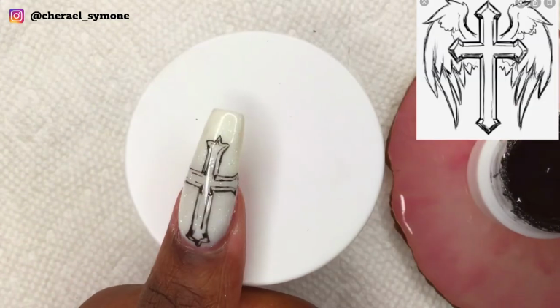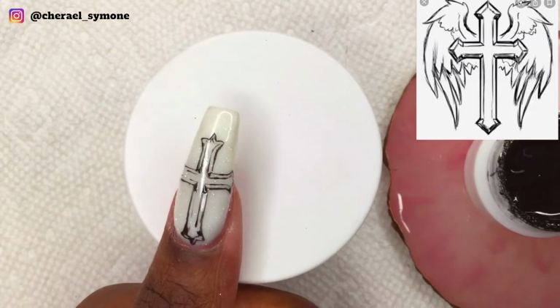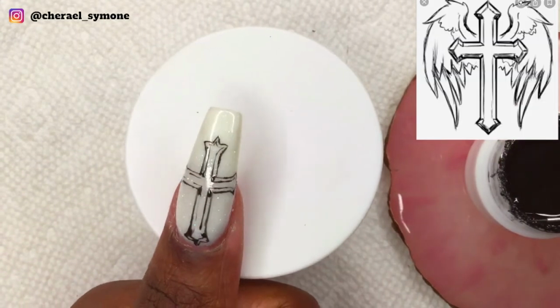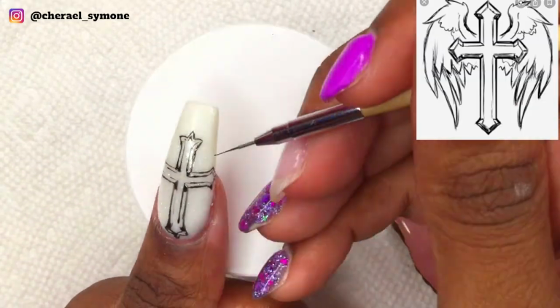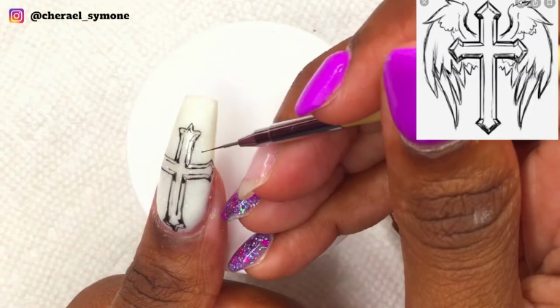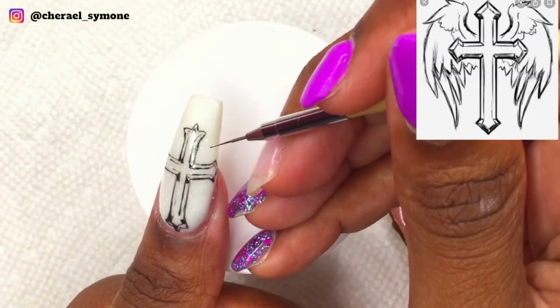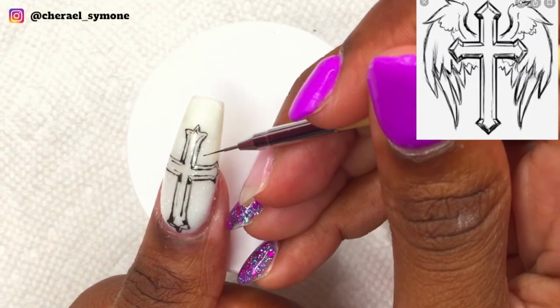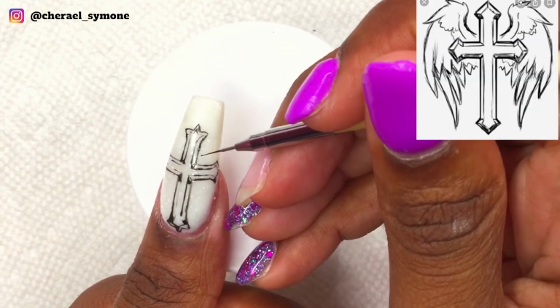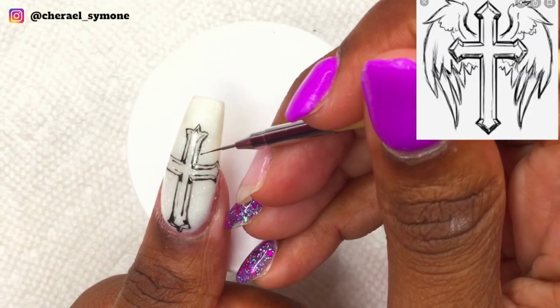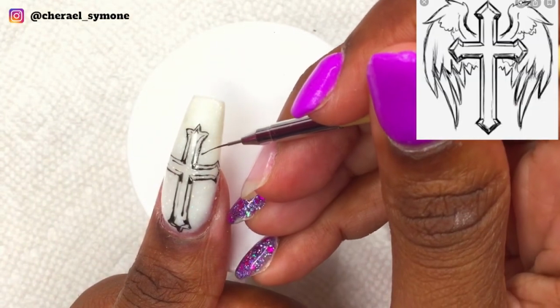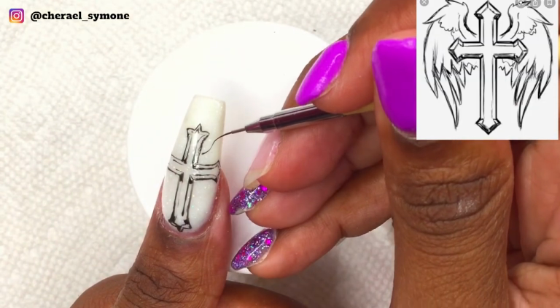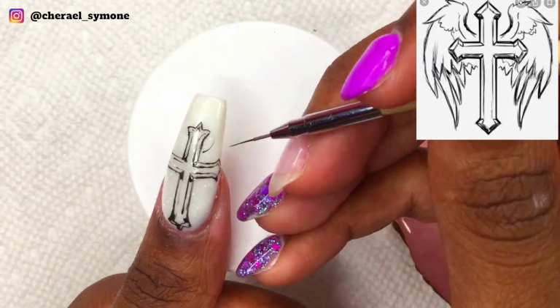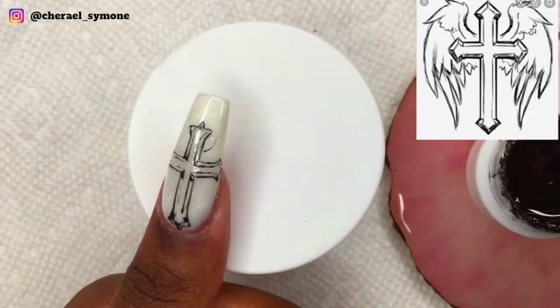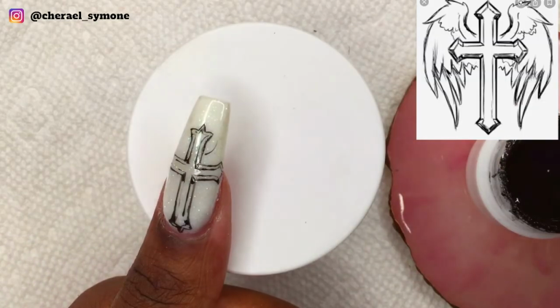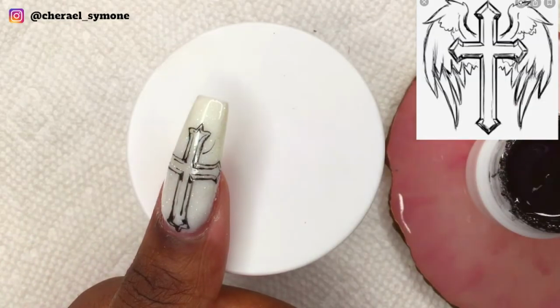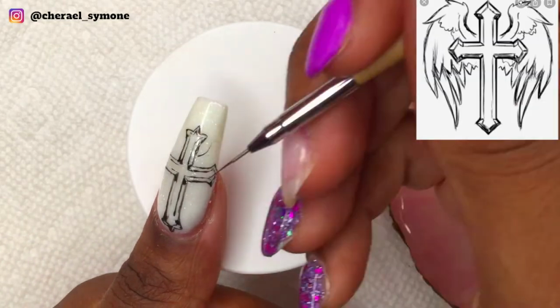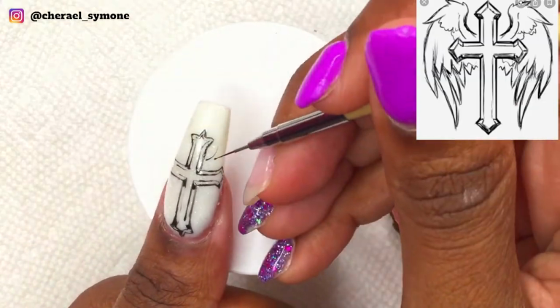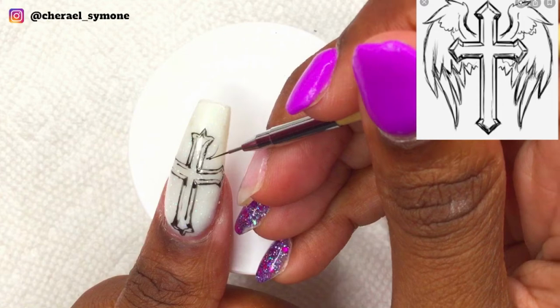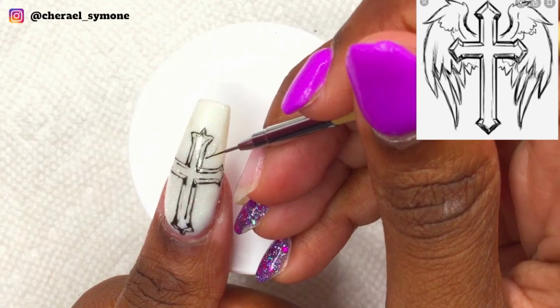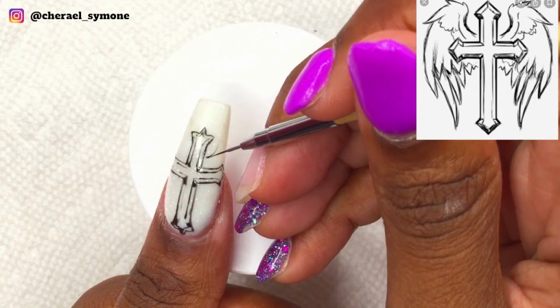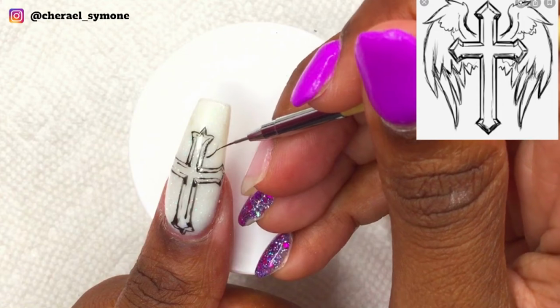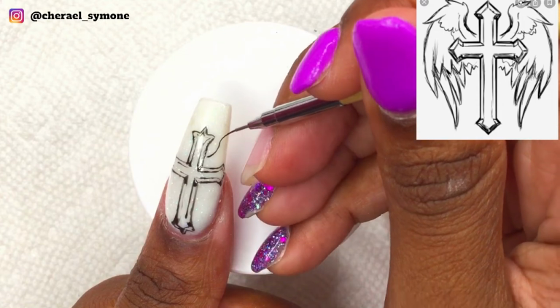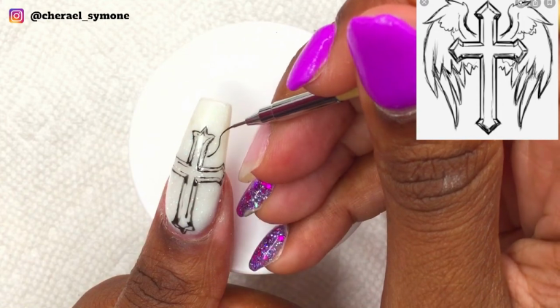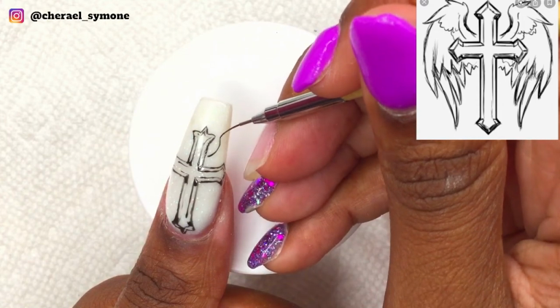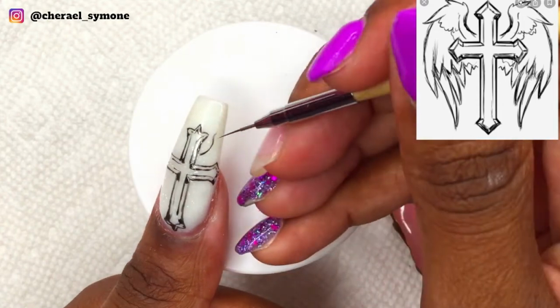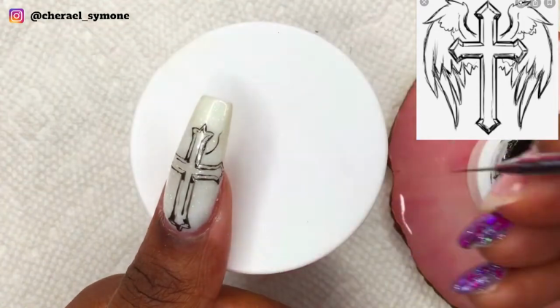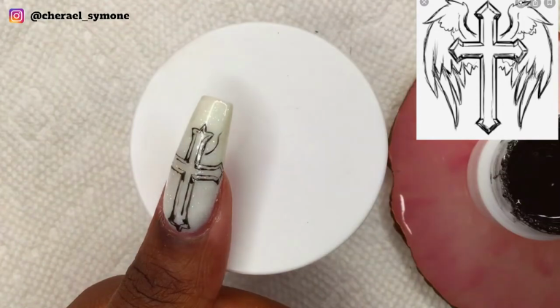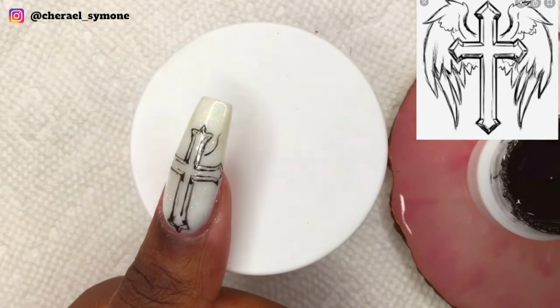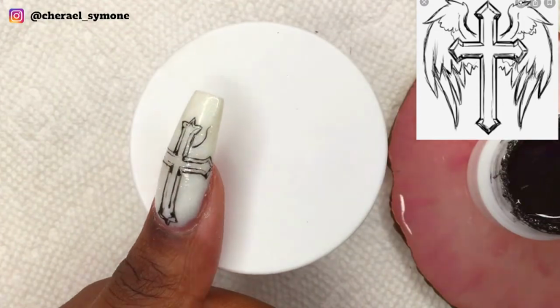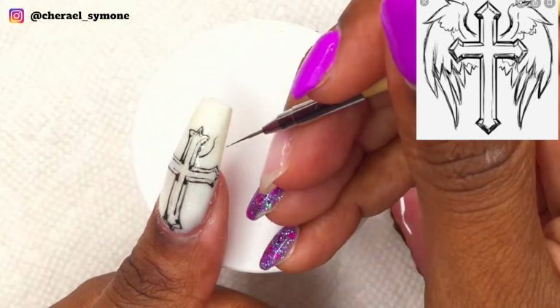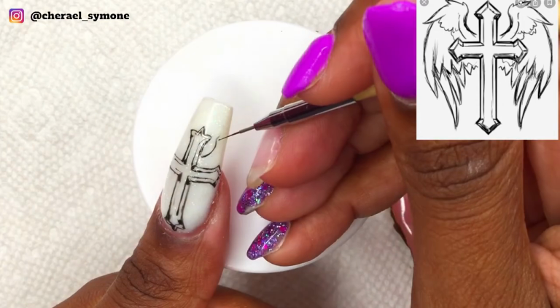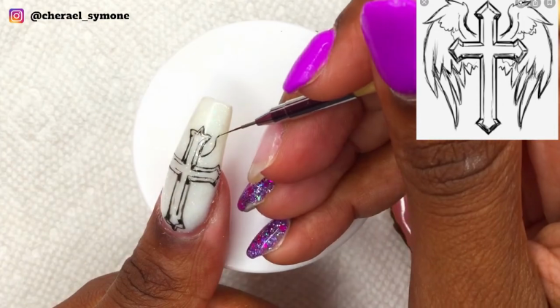Now onto the wings — I really didn't have to put much thought into the wings, it was really simple to do, and then I cured for 30 seconds.